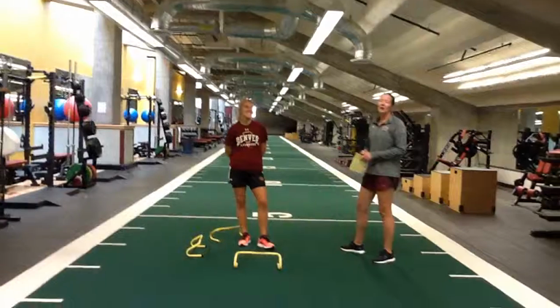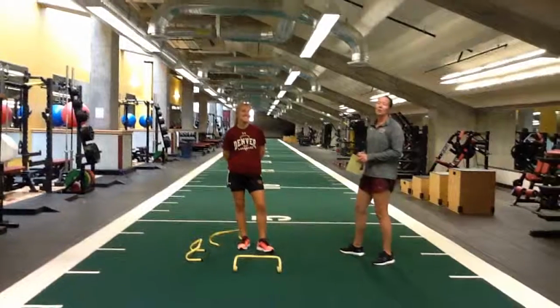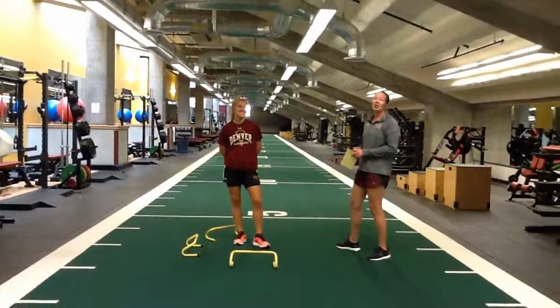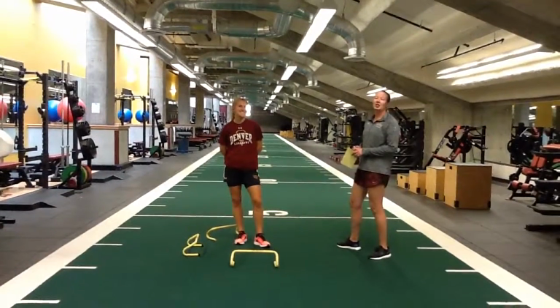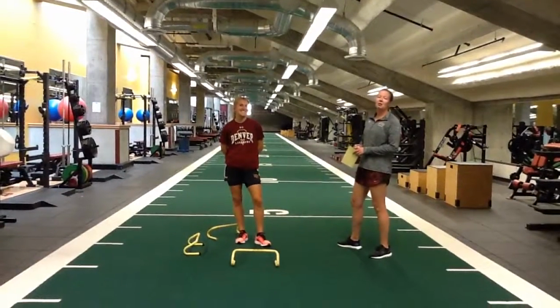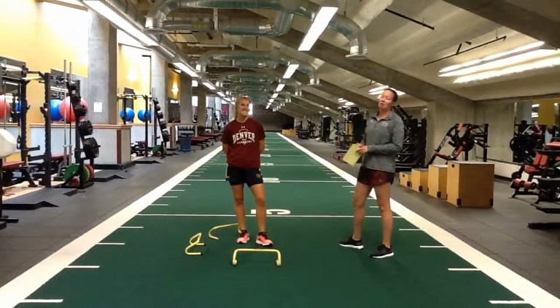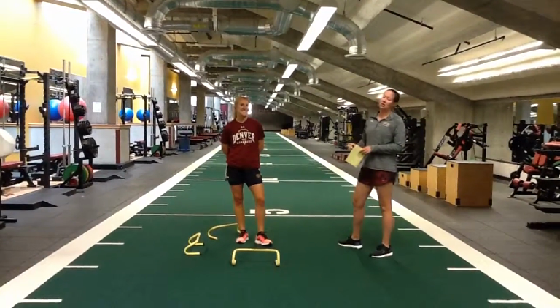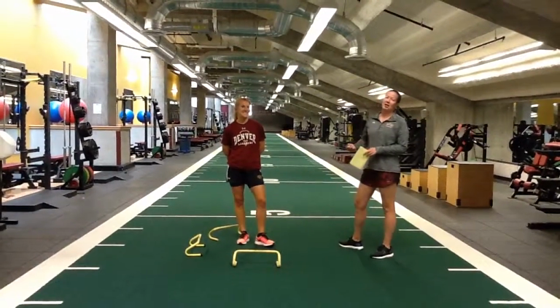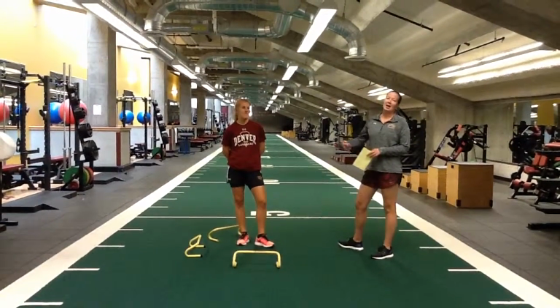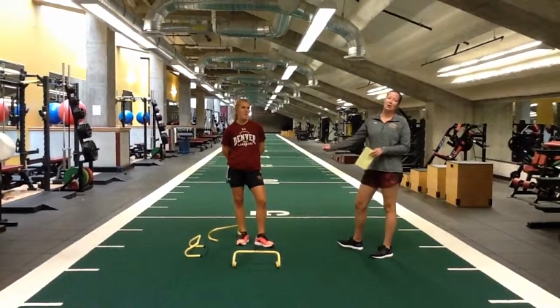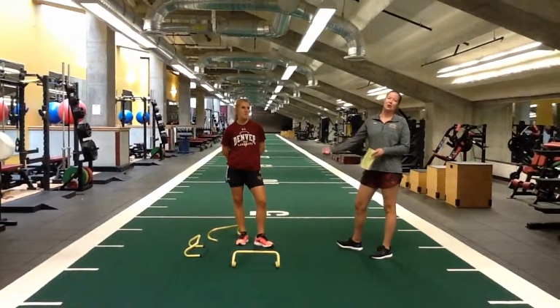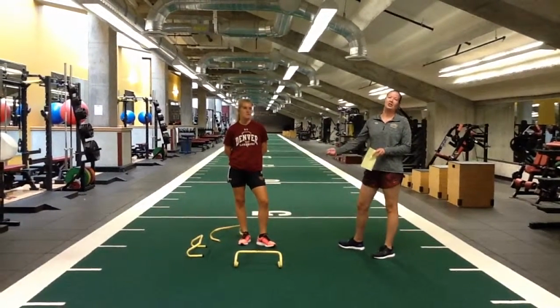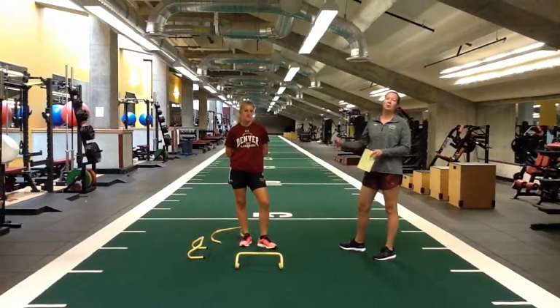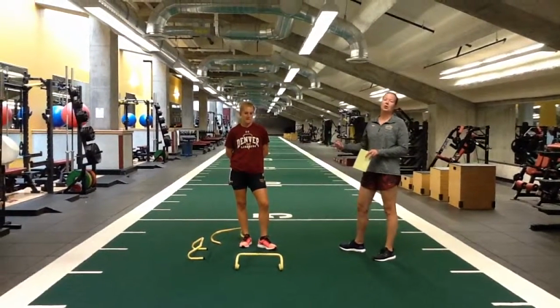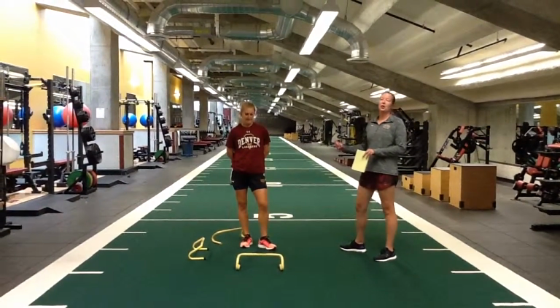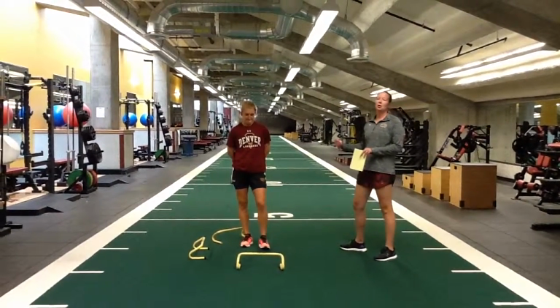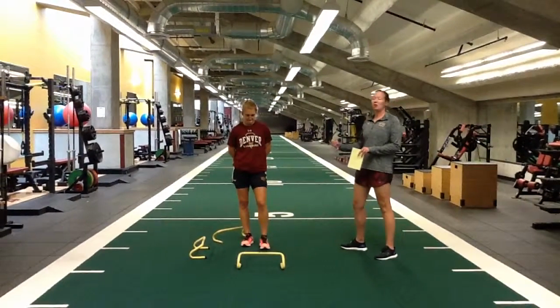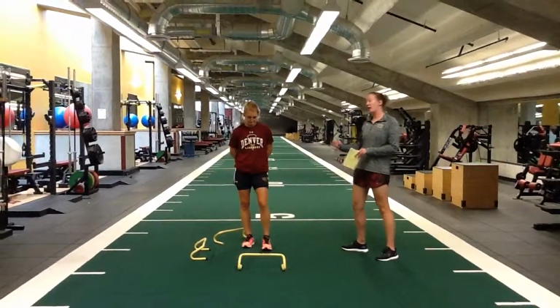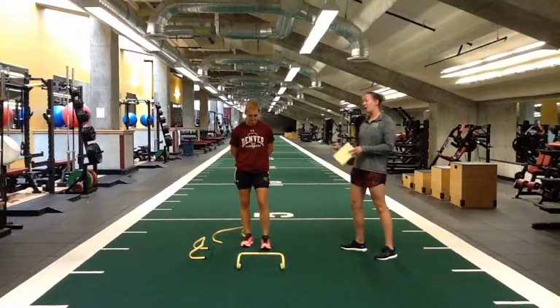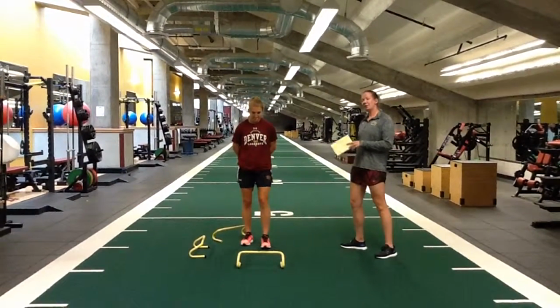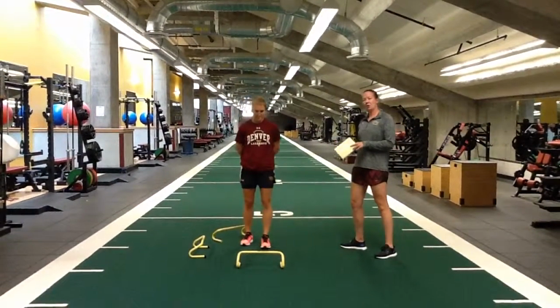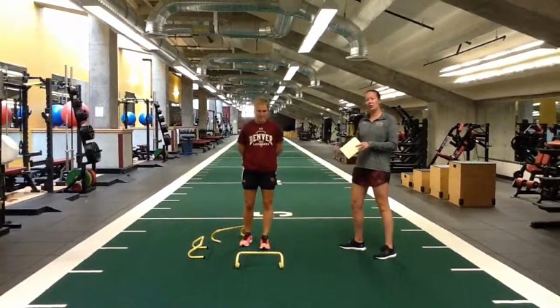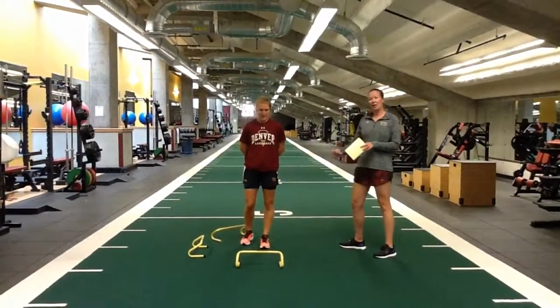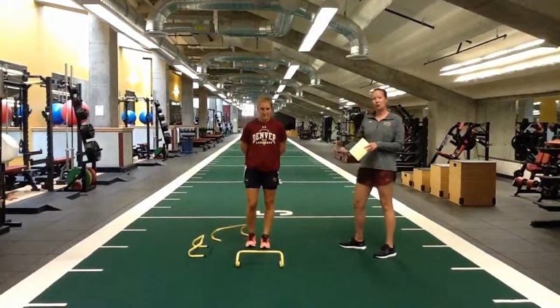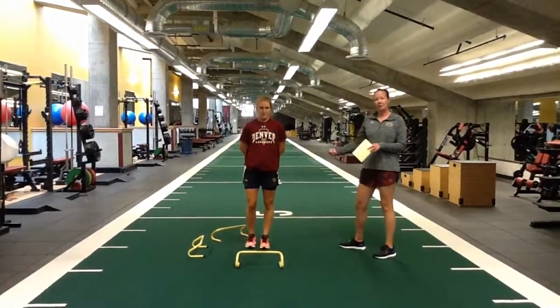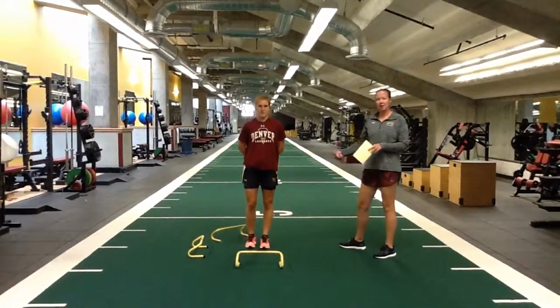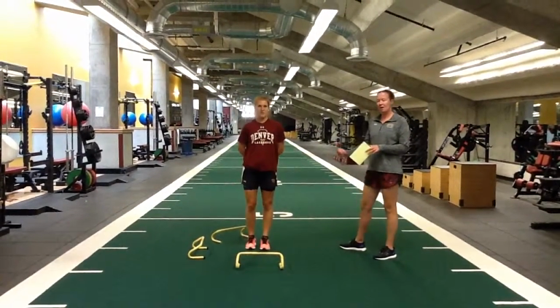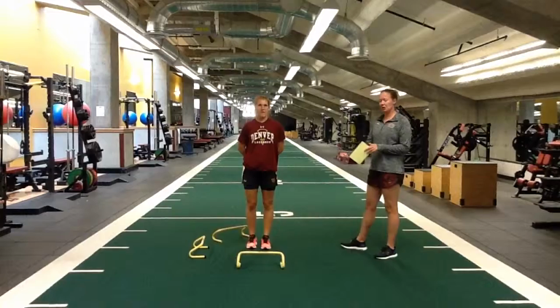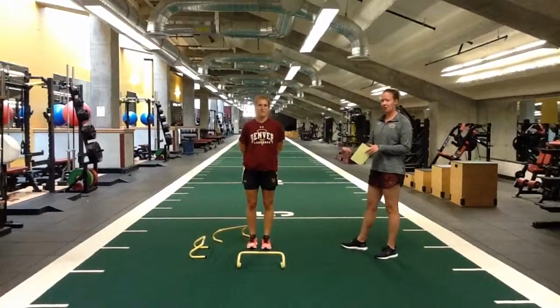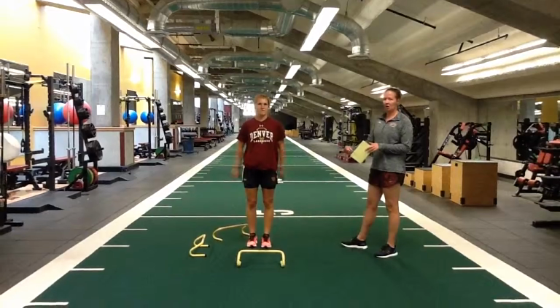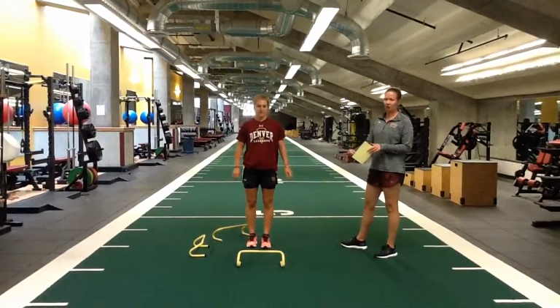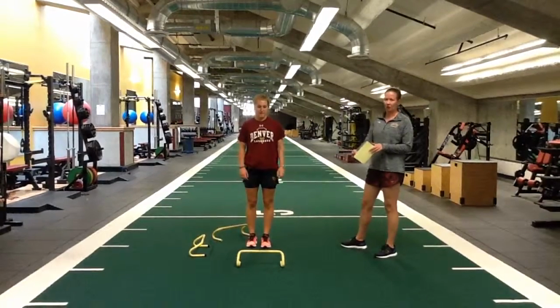Alright, in progression number 3, we're just going to add a hurdle in. So we're still going to go in three-way hops: forward, lateral, drop set — now we're just going over a hurdle.